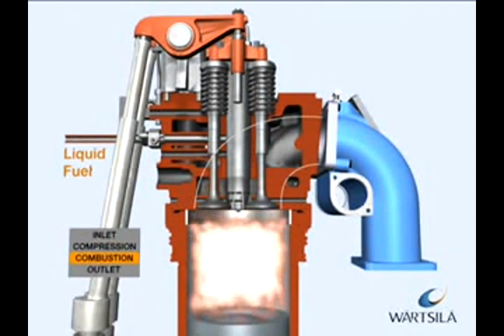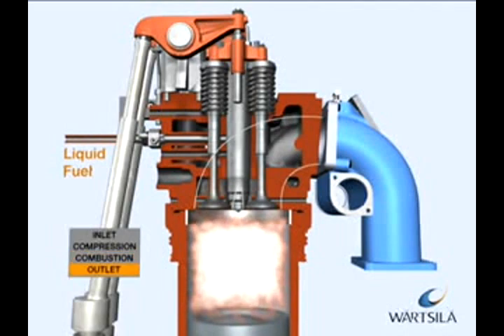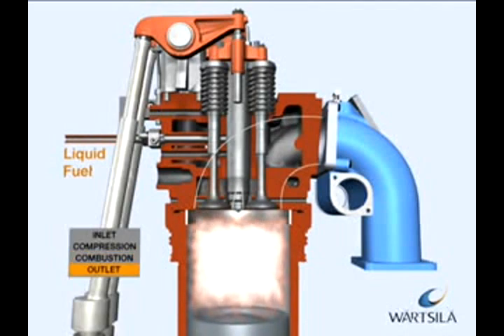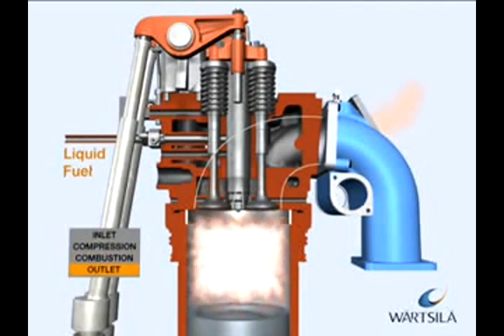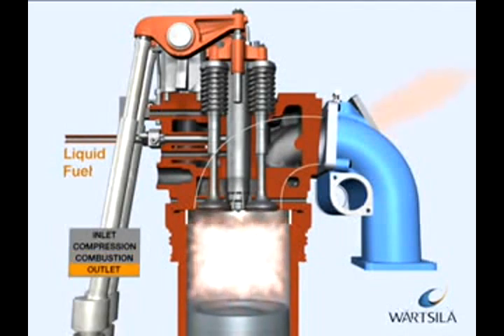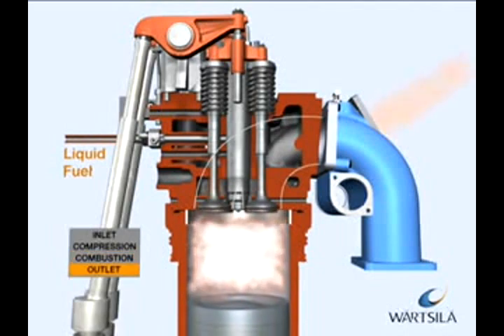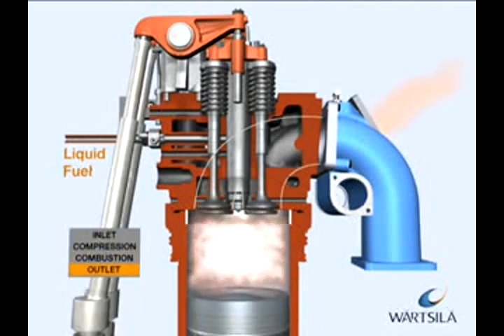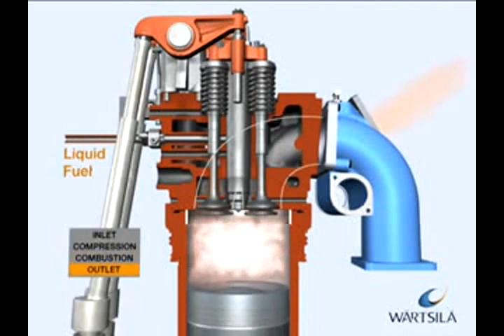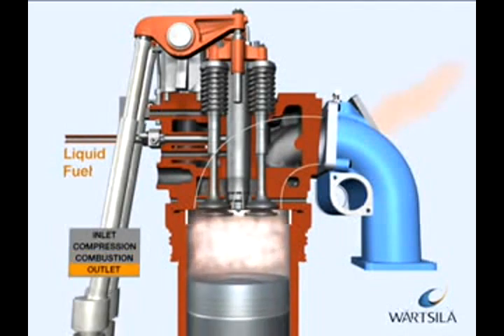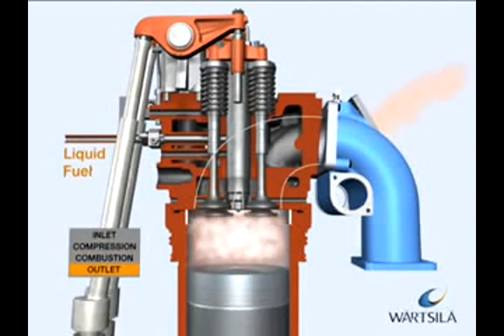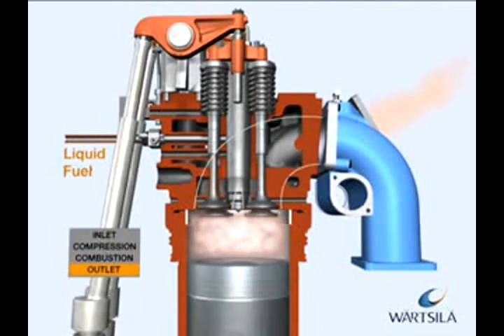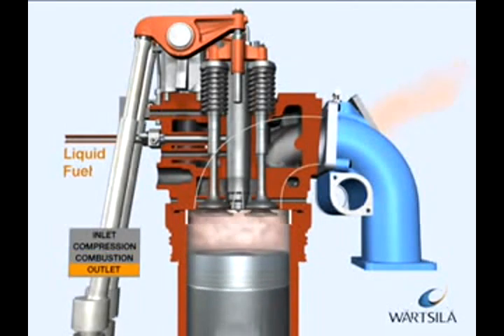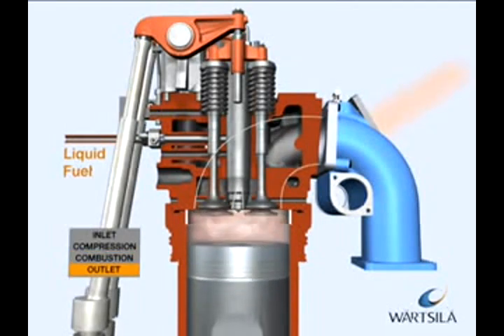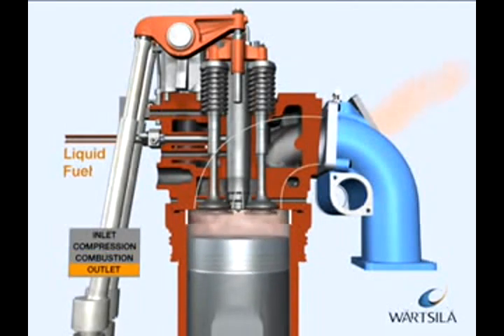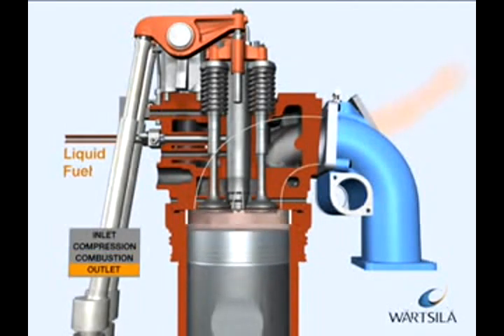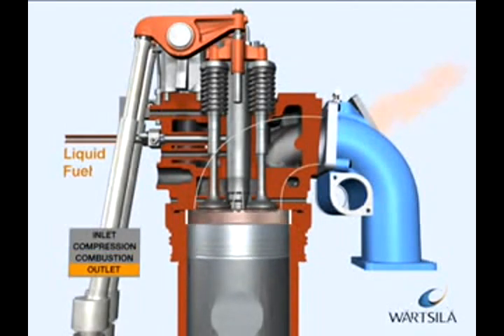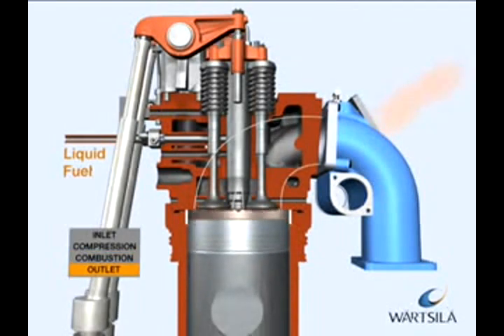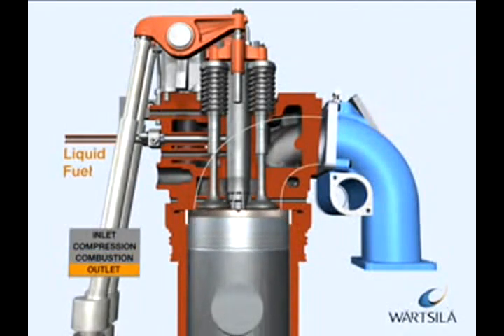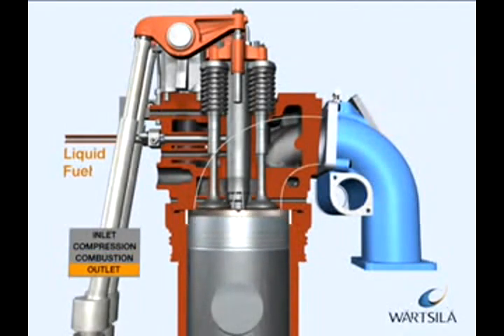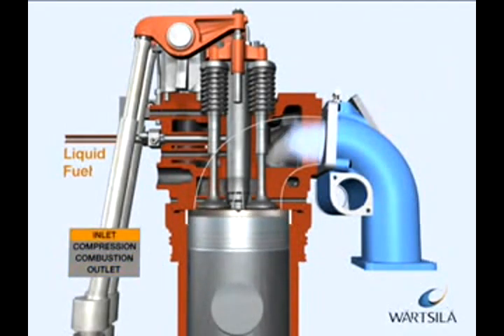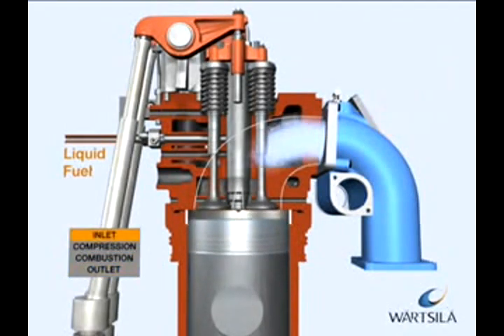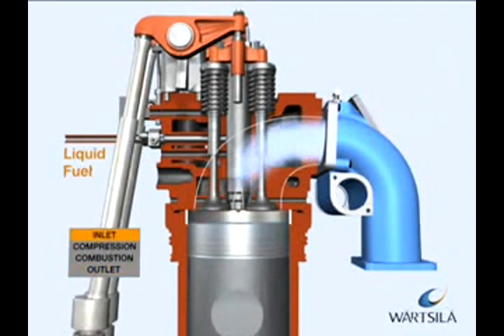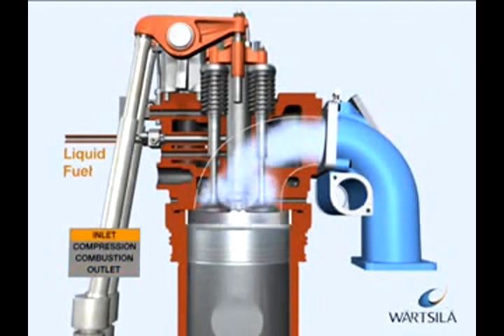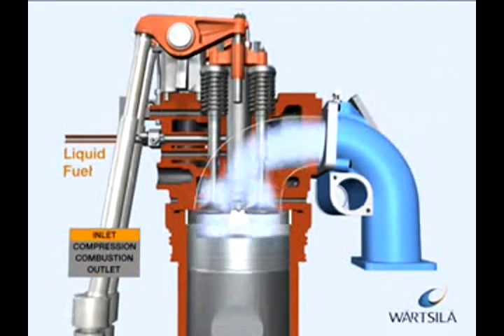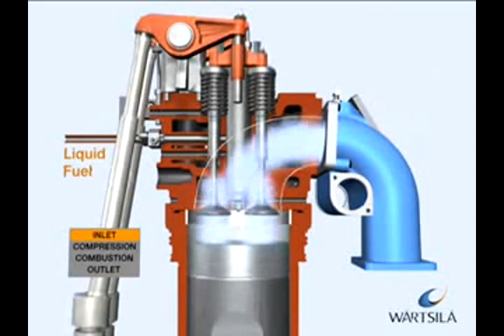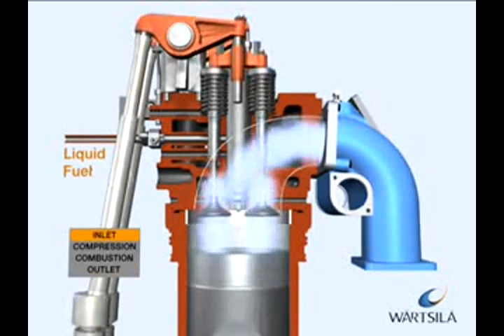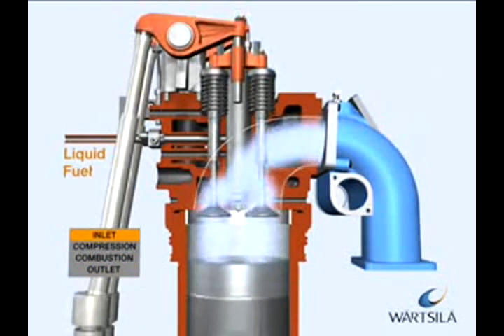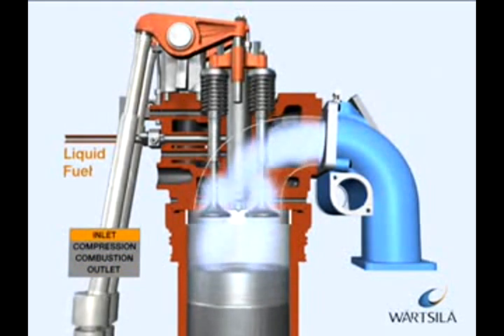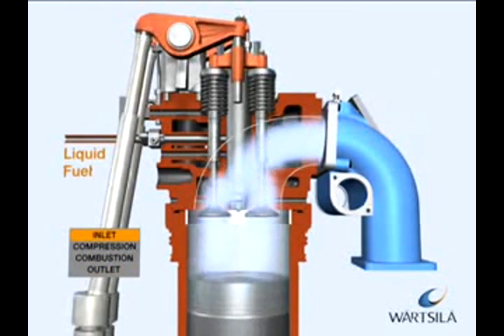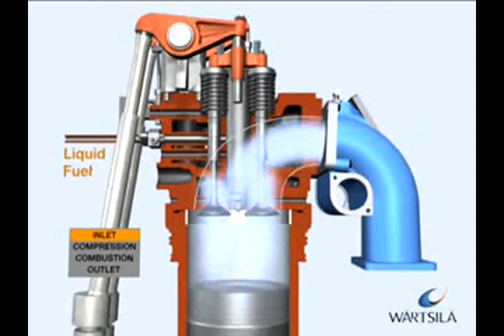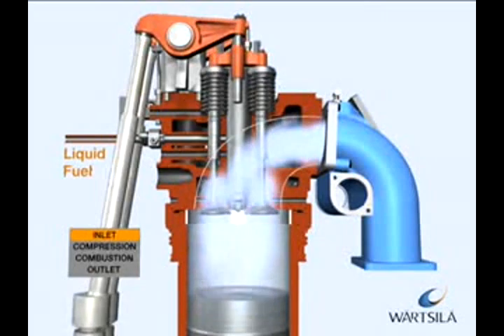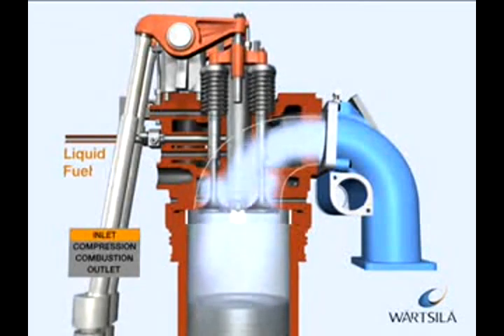After the working phase, the exhaust gas valves open and the cylinder is emptied of exhaust gases.